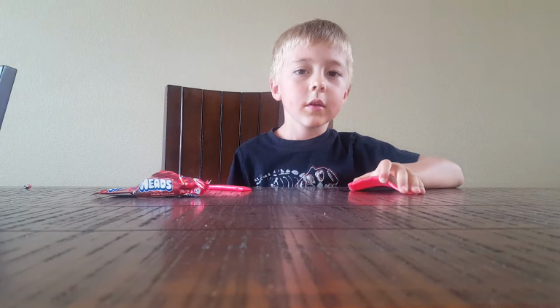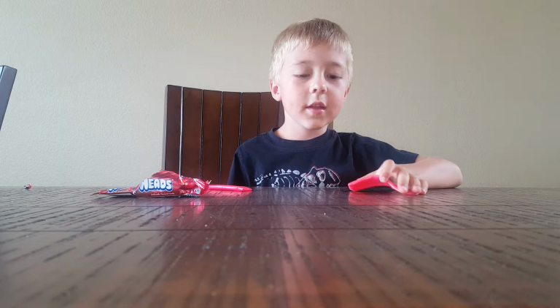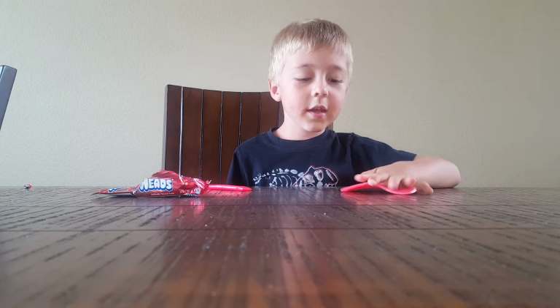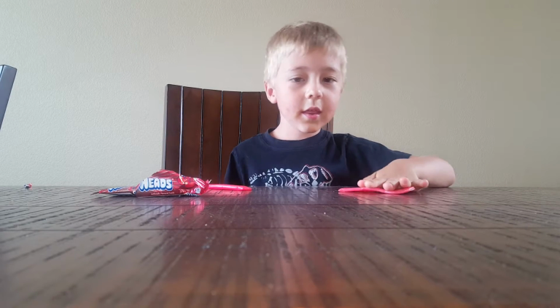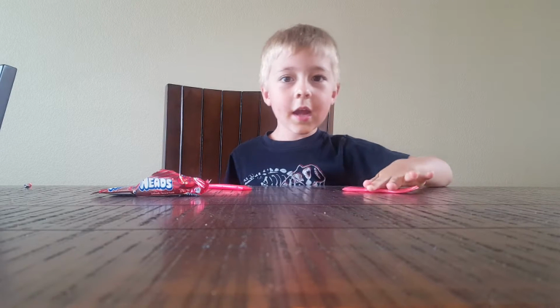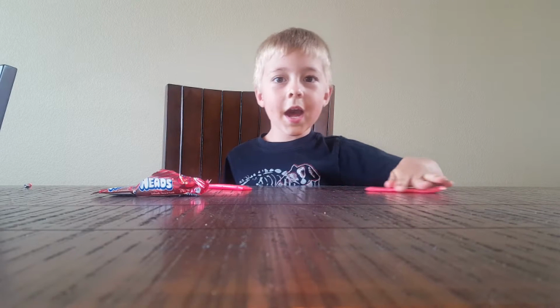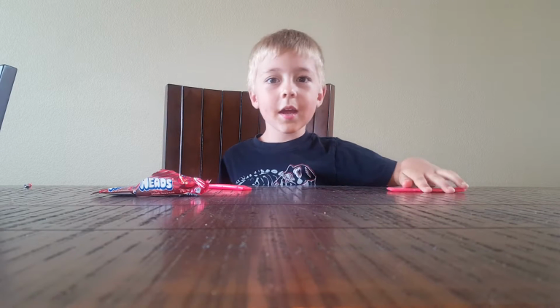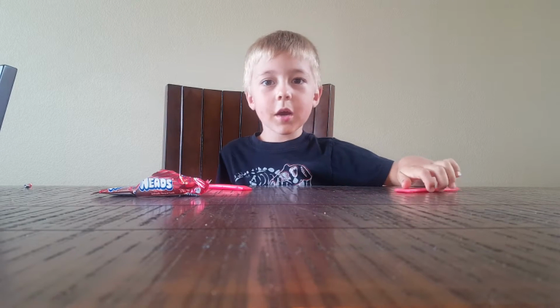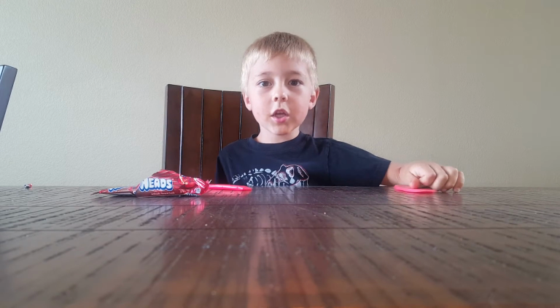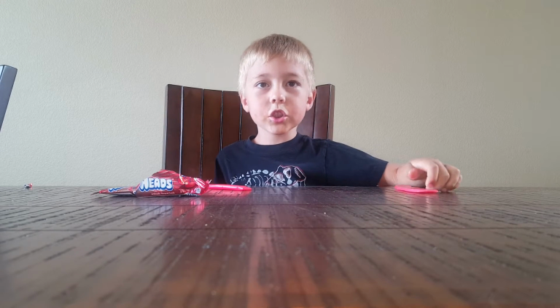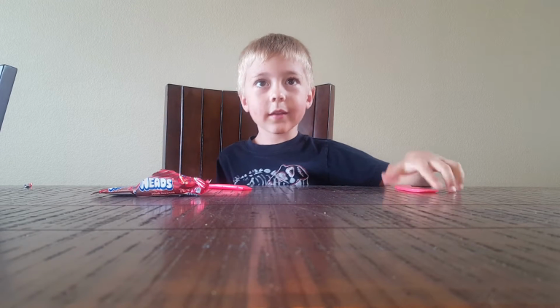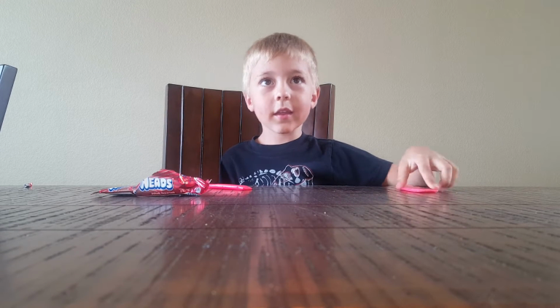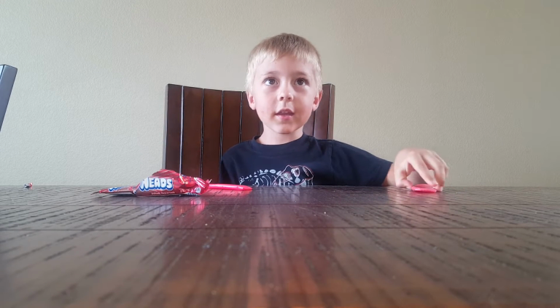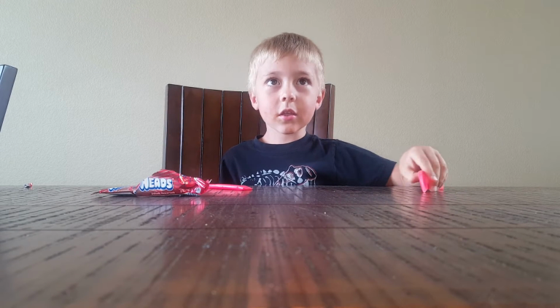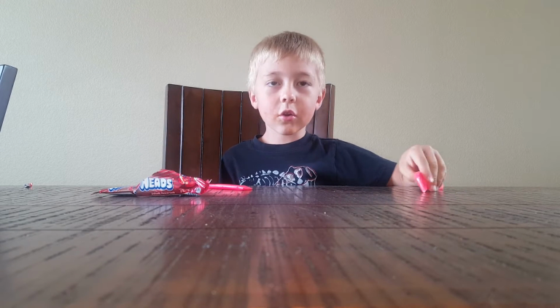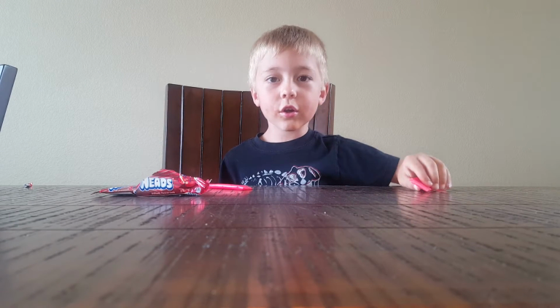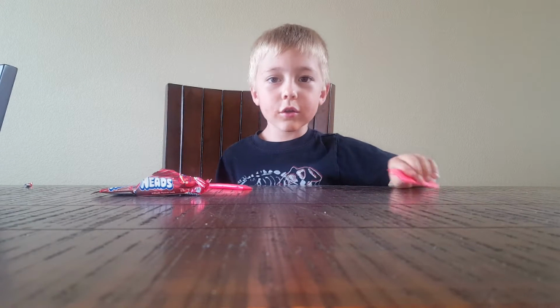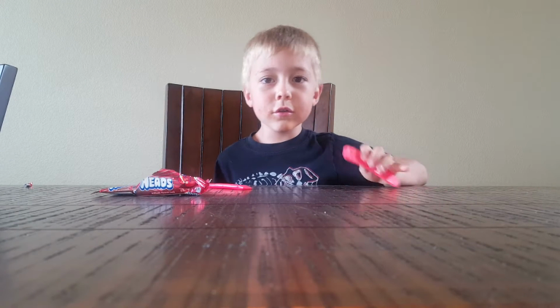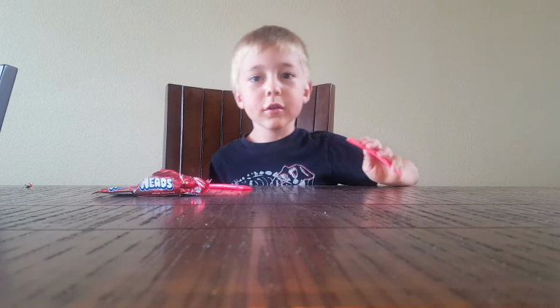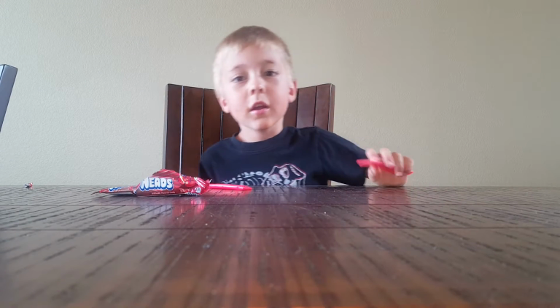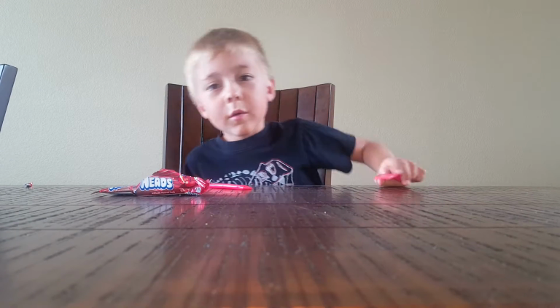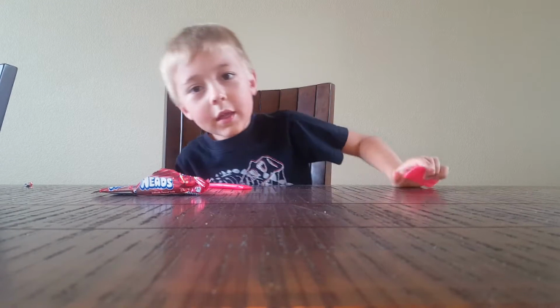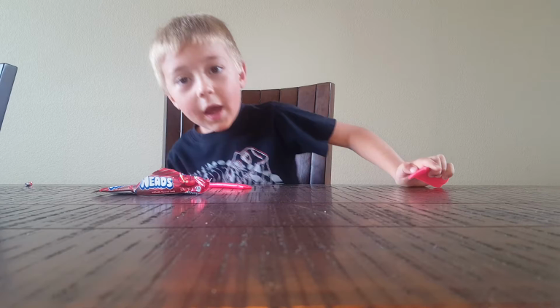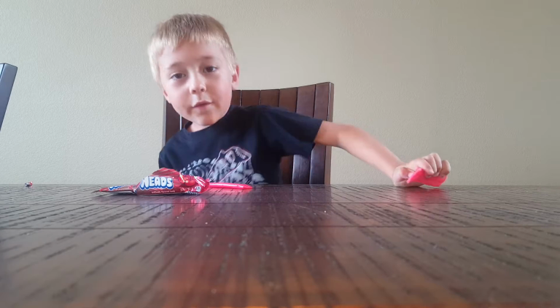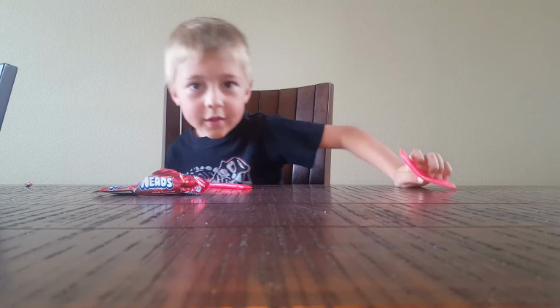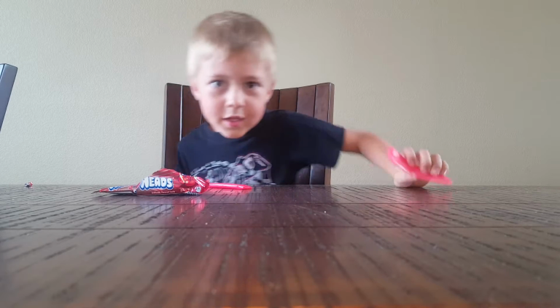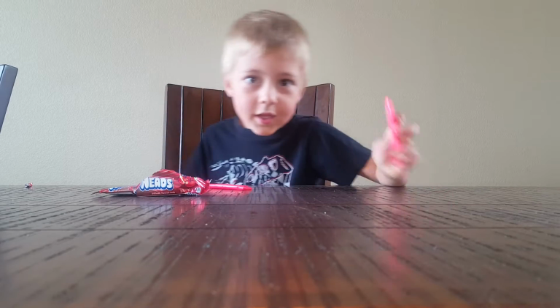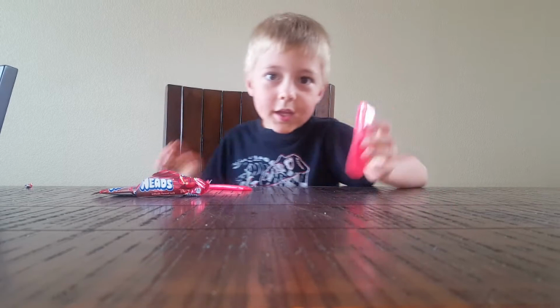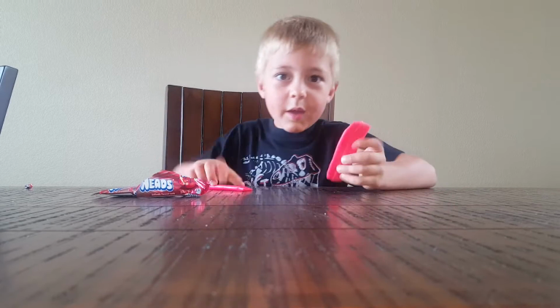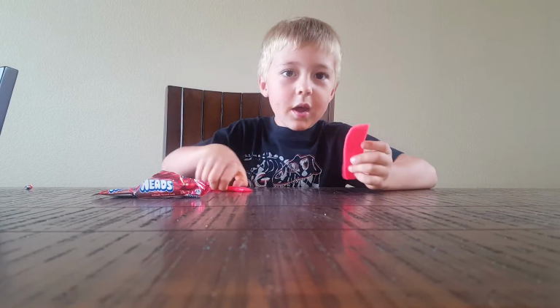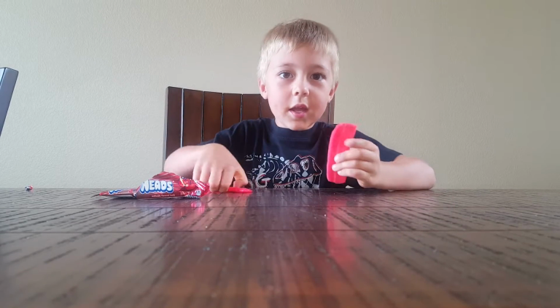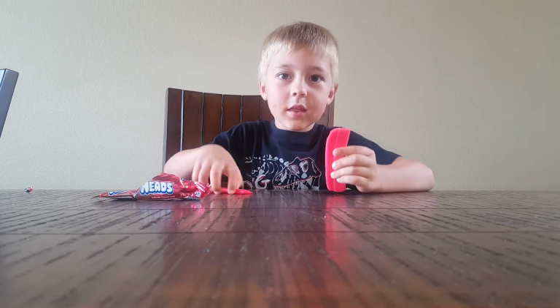This time on Jackson's Toner, we have arrowheads.